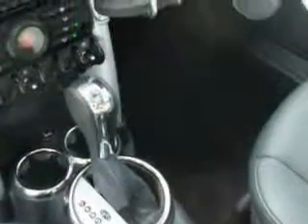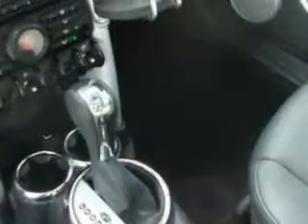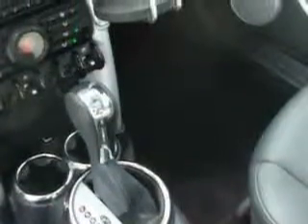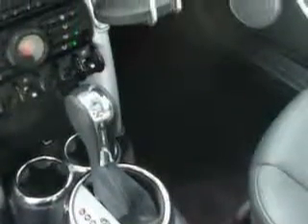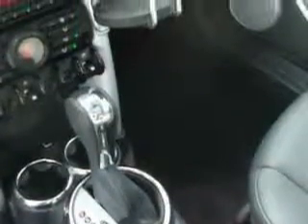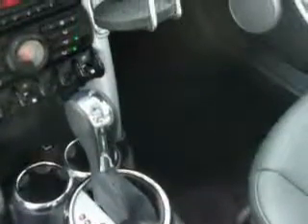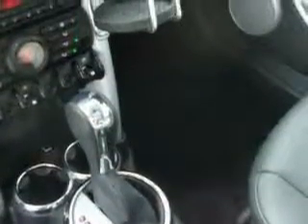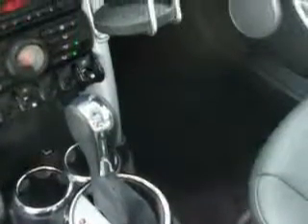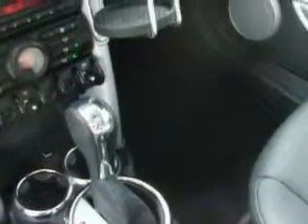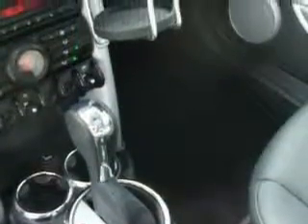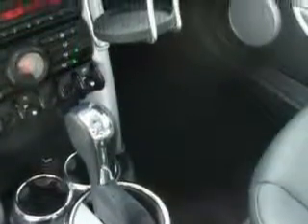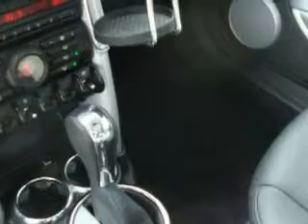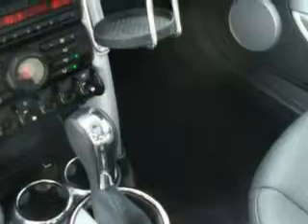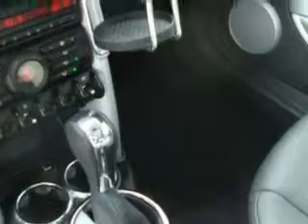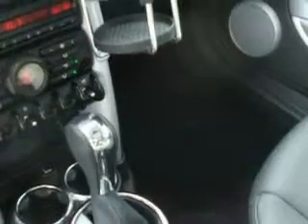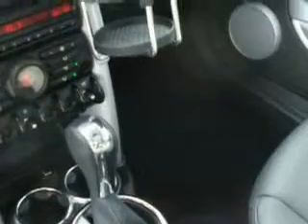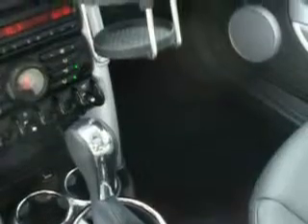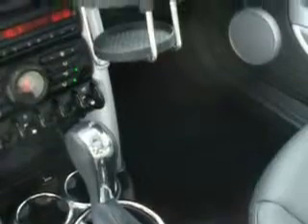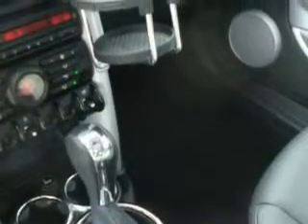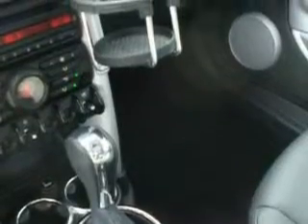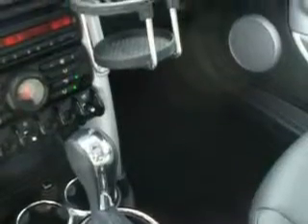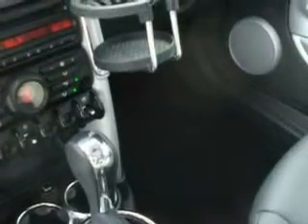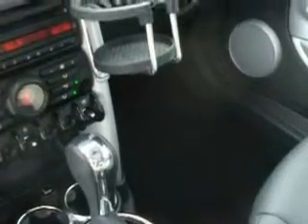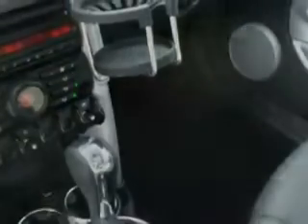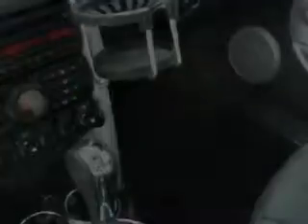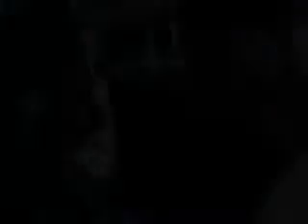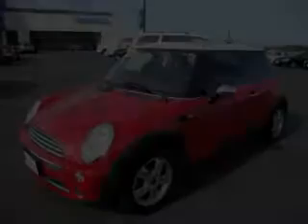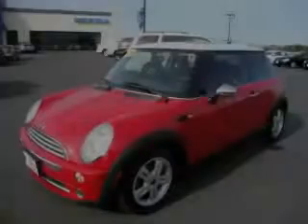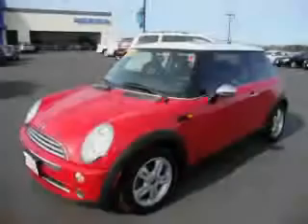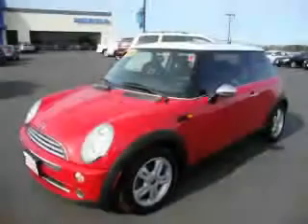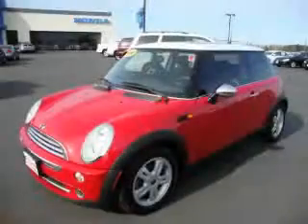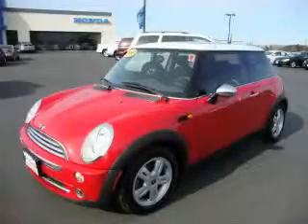This car won't last long at this price. Call and arrange a test drive now.